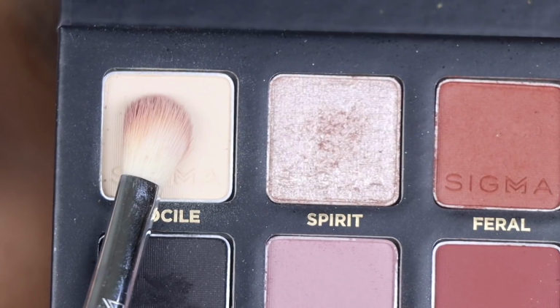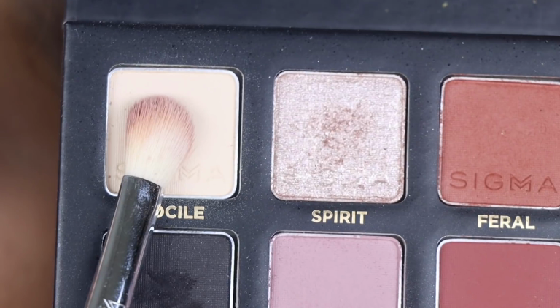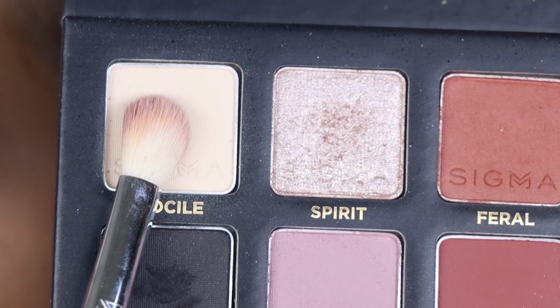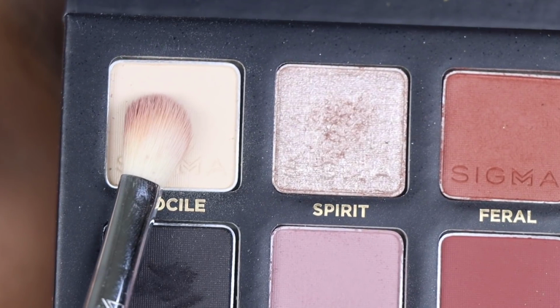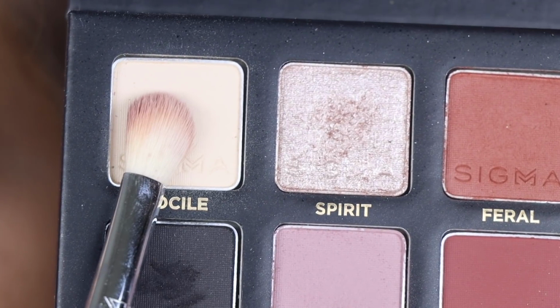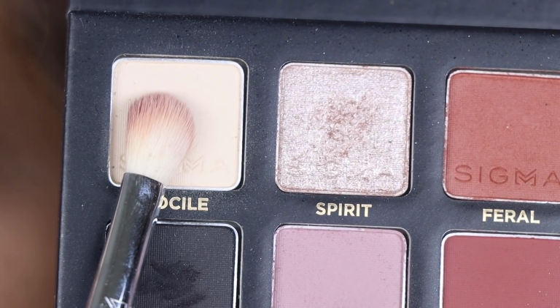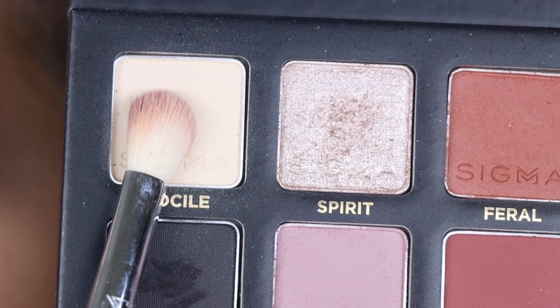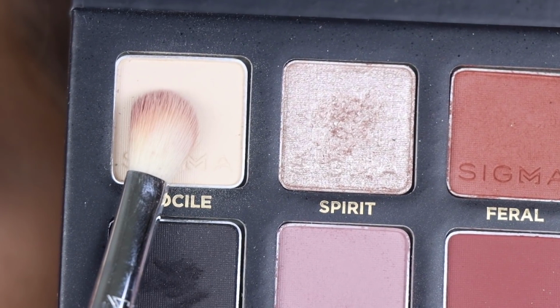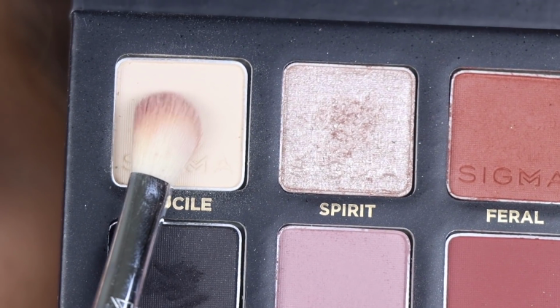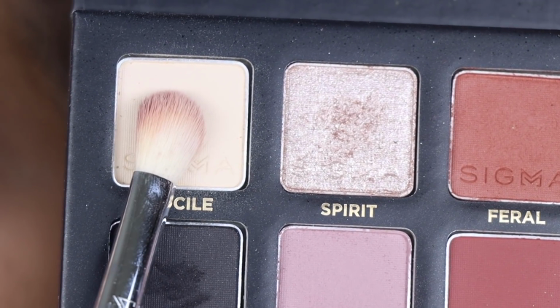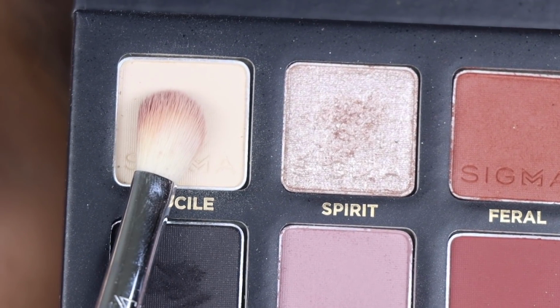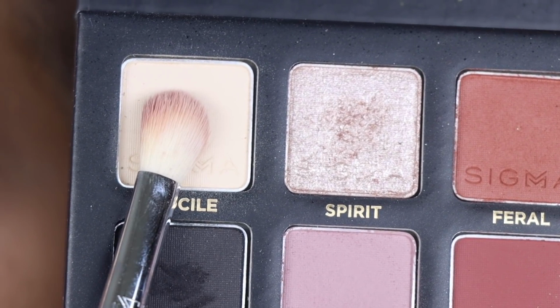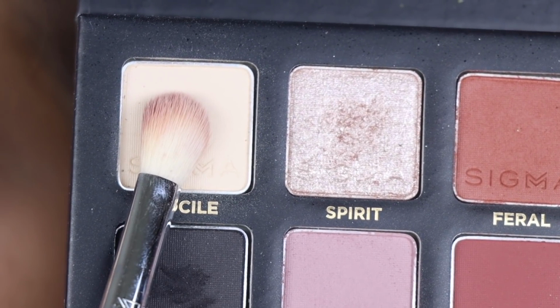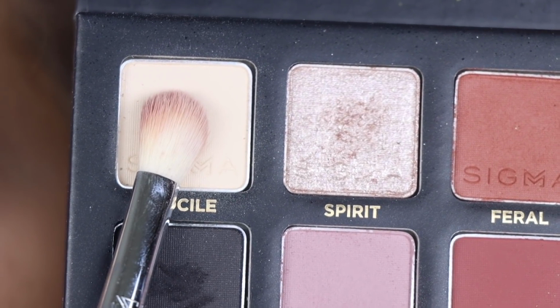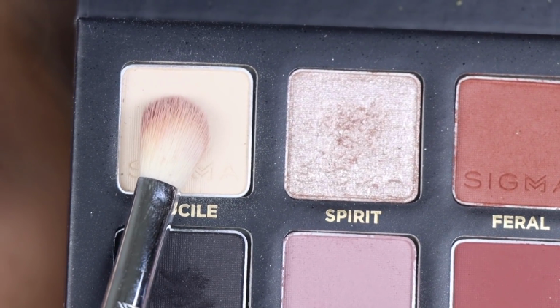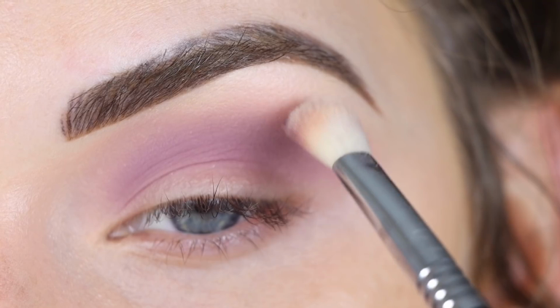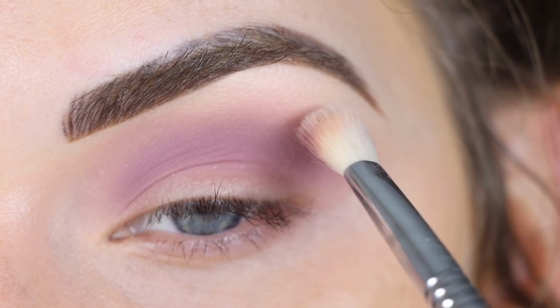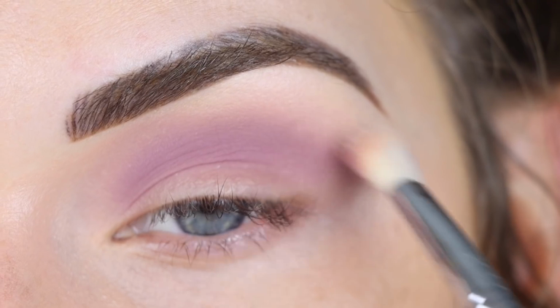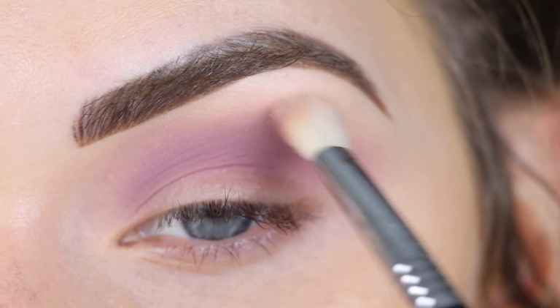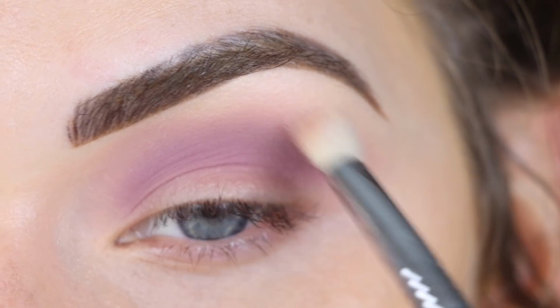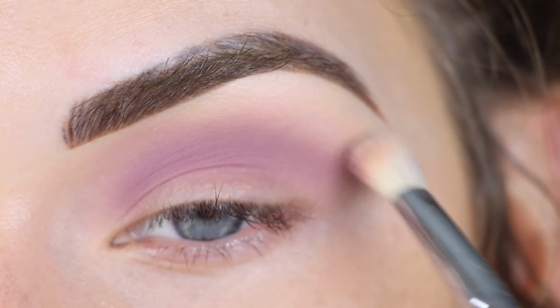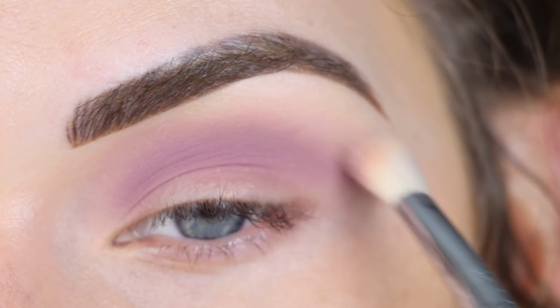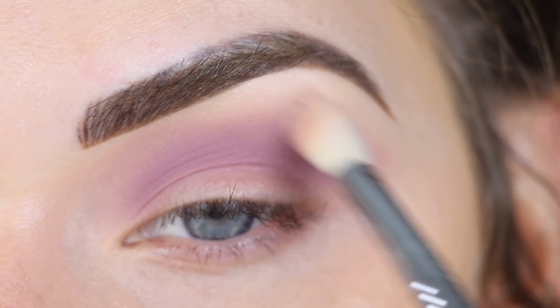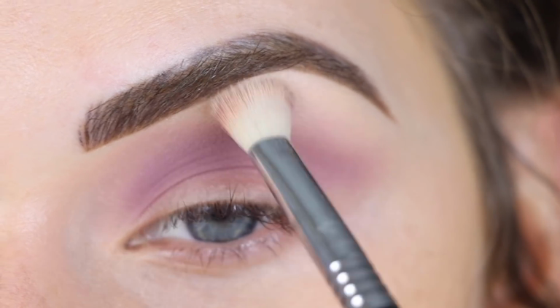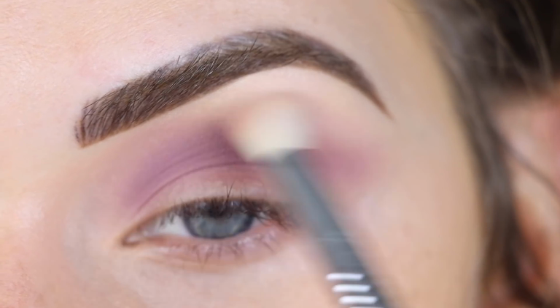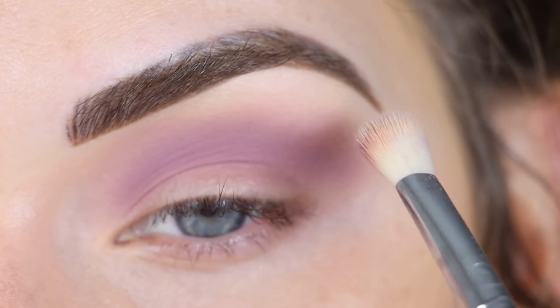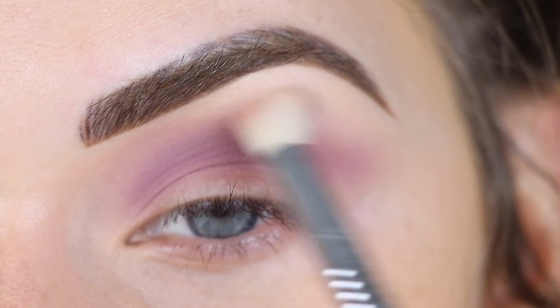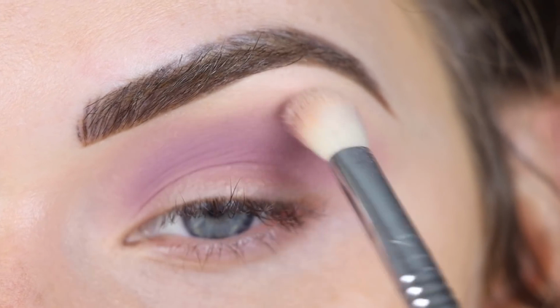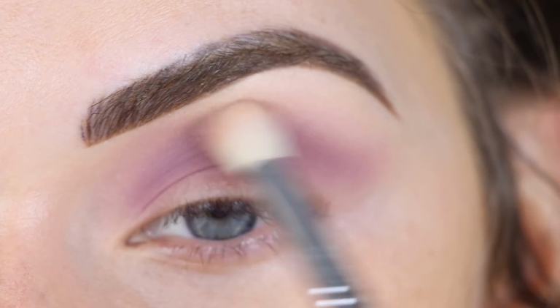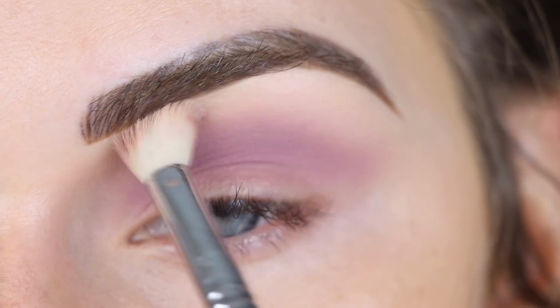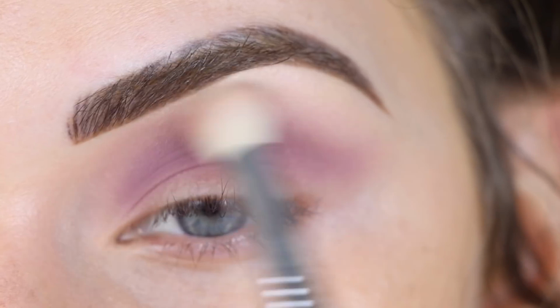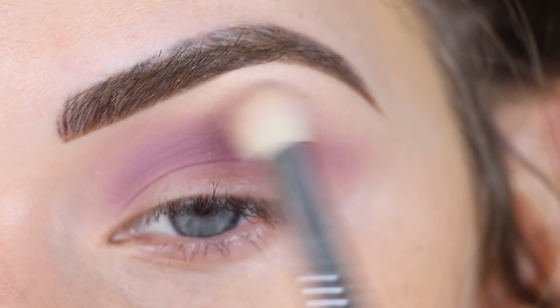Now I'm going to take this light matte shade on the same brush and I'm just going to use a little bit of this to help soften these edges.